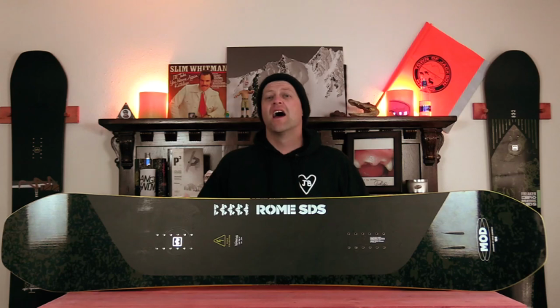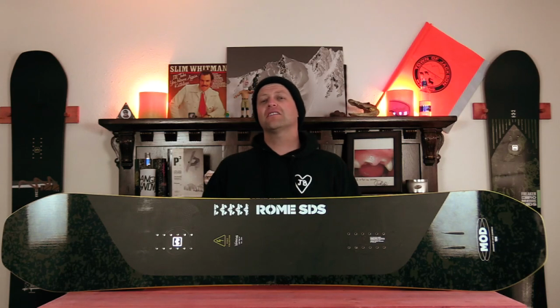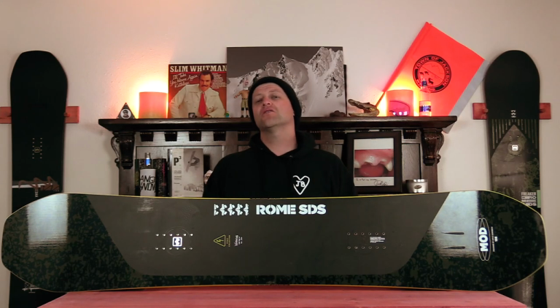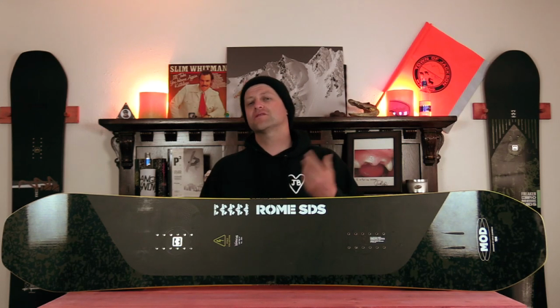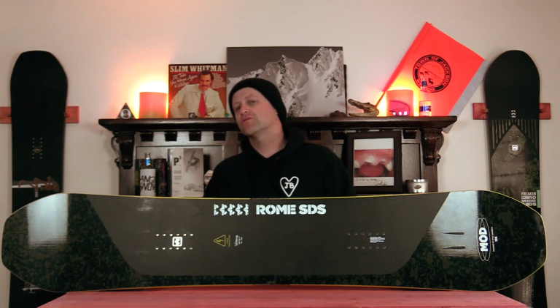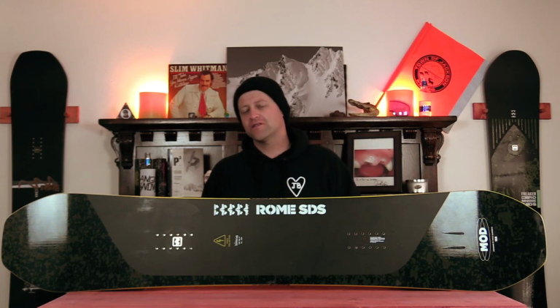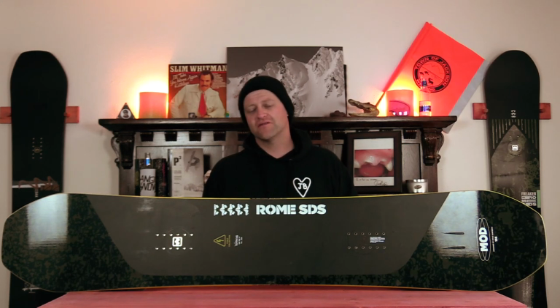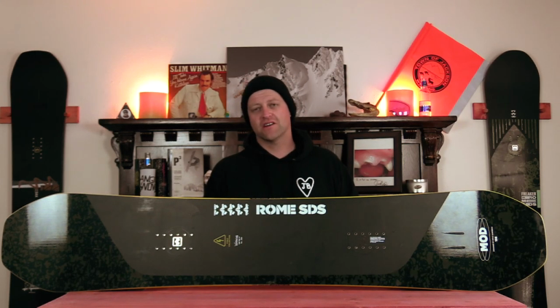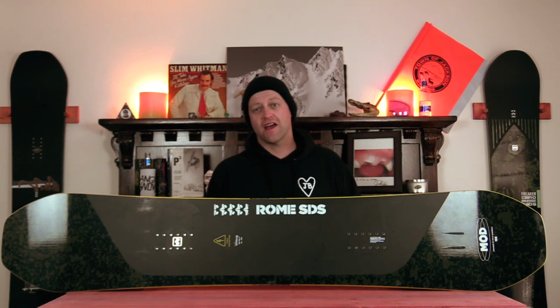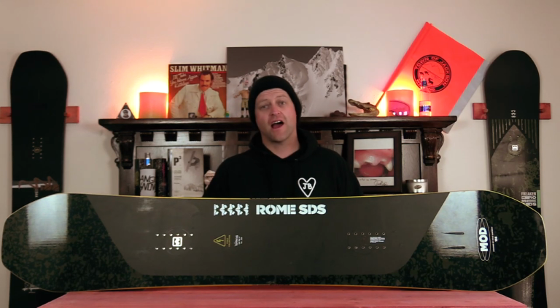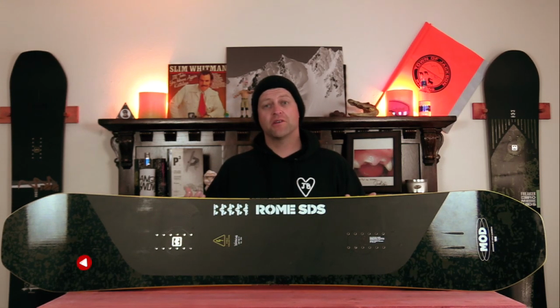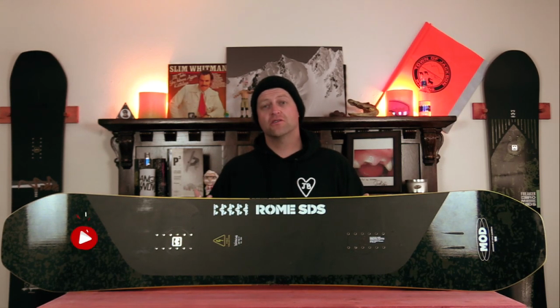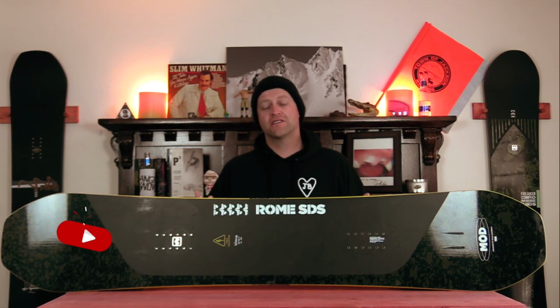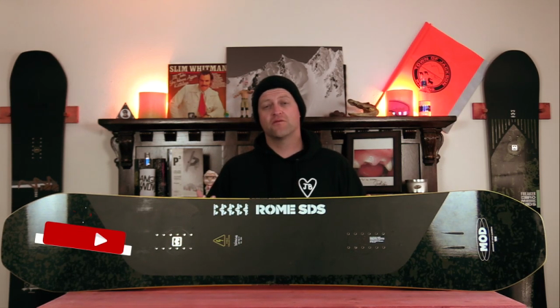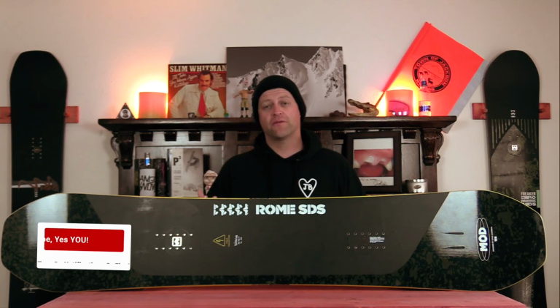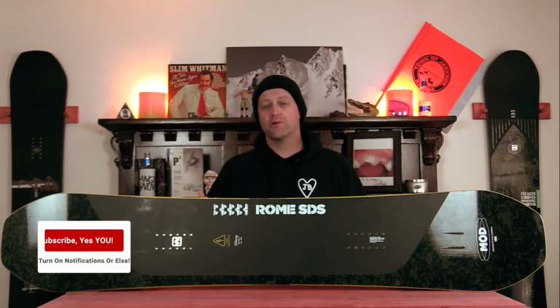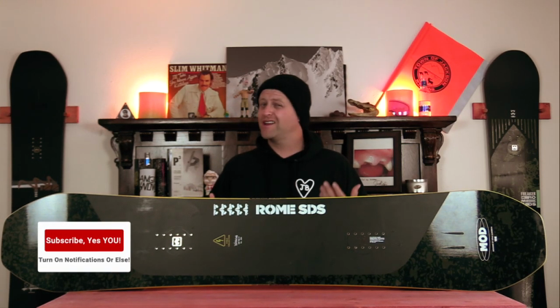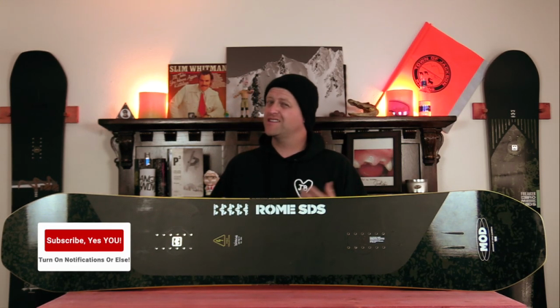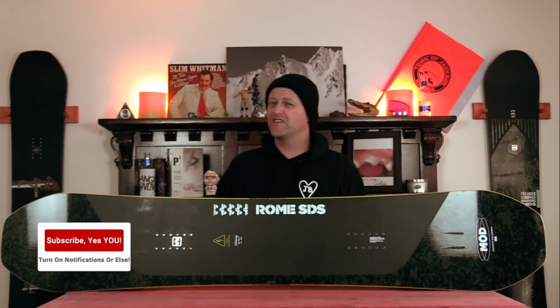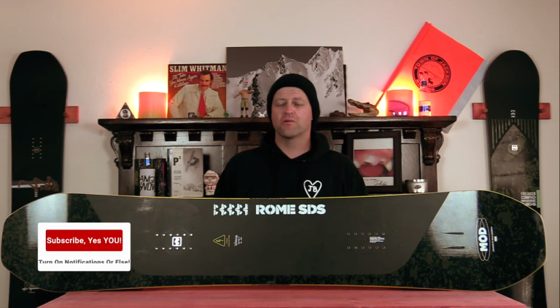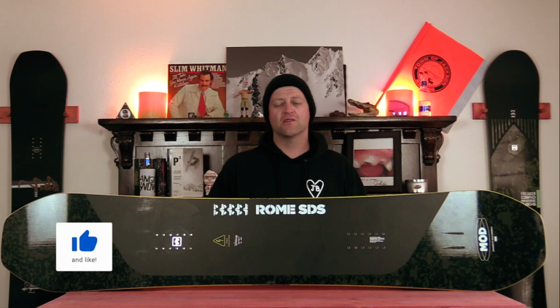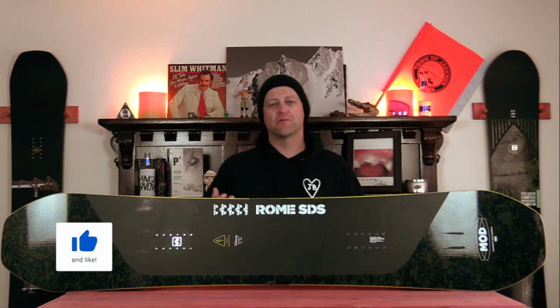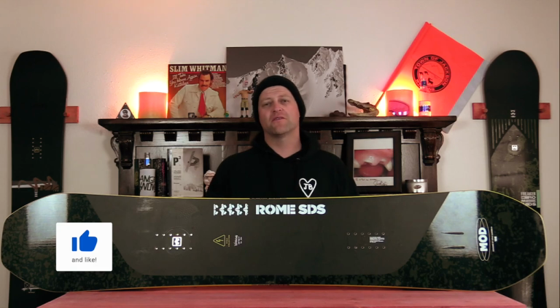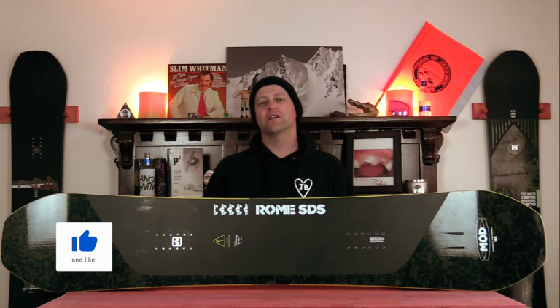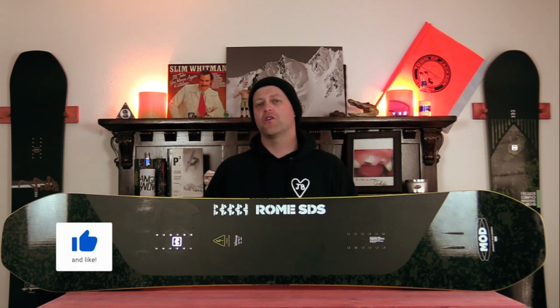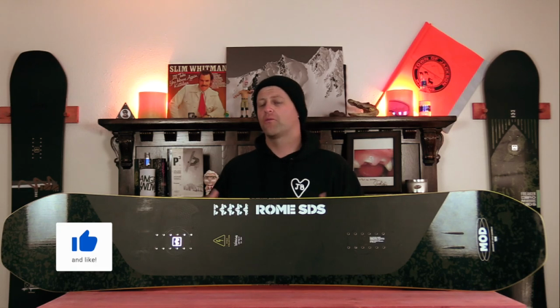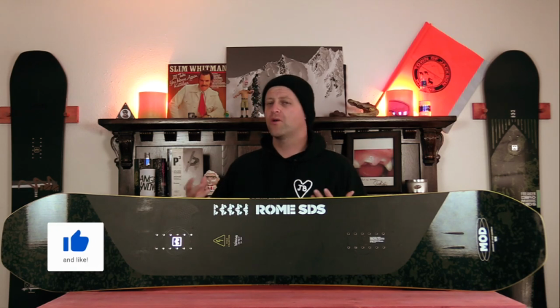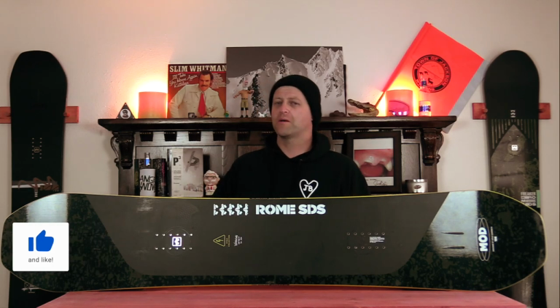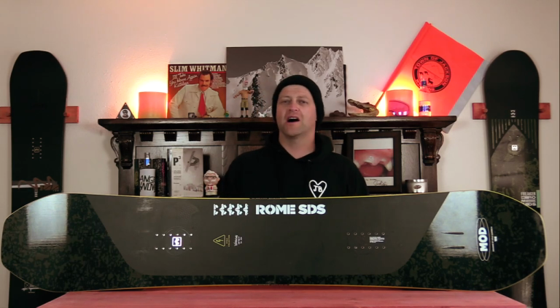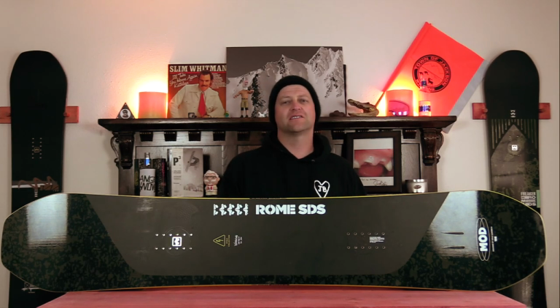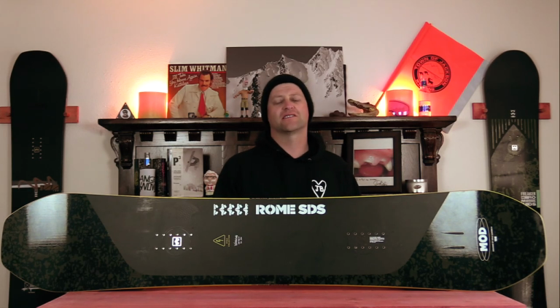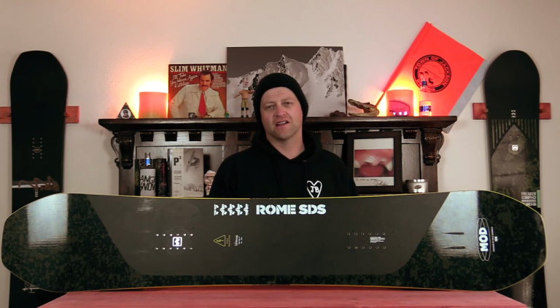Hello snowboarders of the internet. I'm your host, Avron Lefebvre, and in this video we're going to be reviewing the Rome Mod Stale.